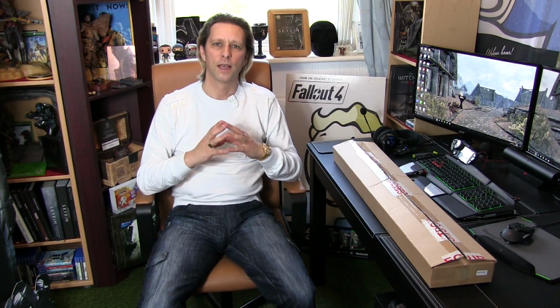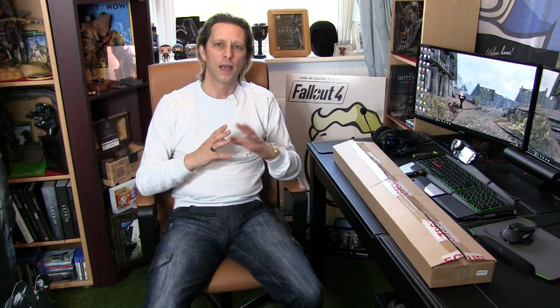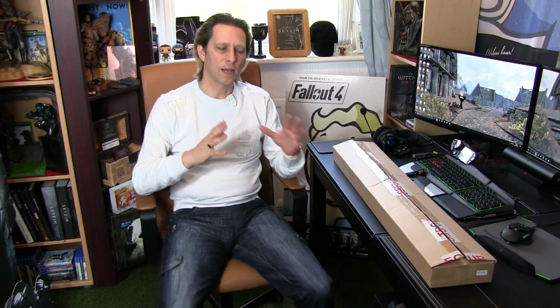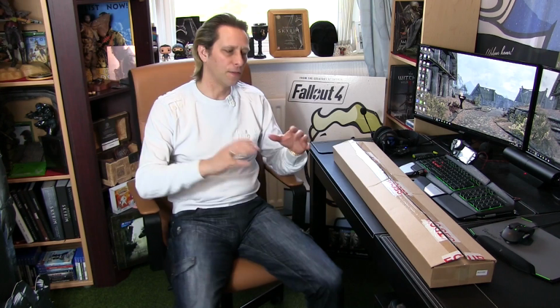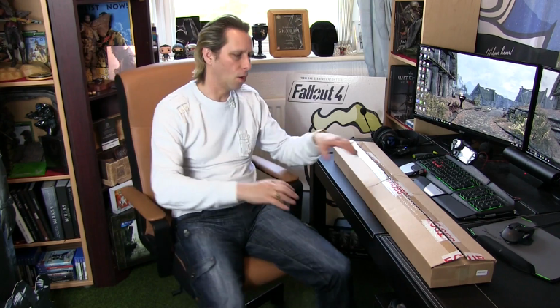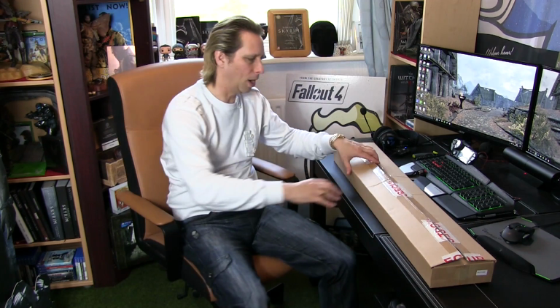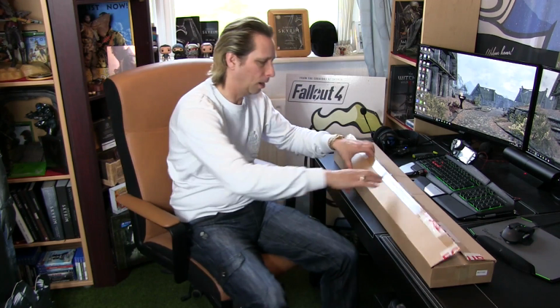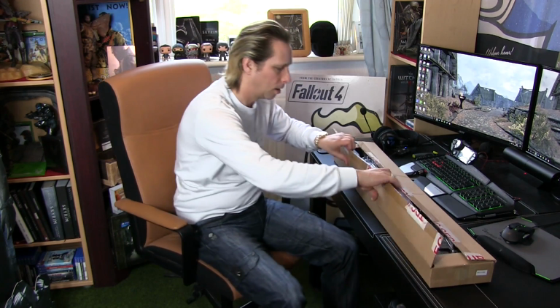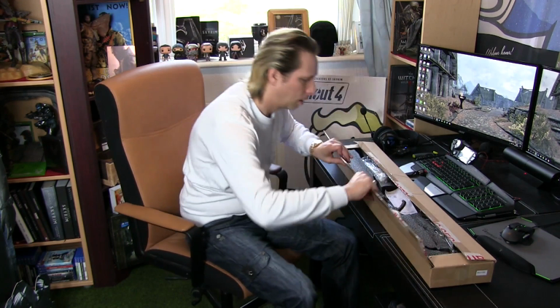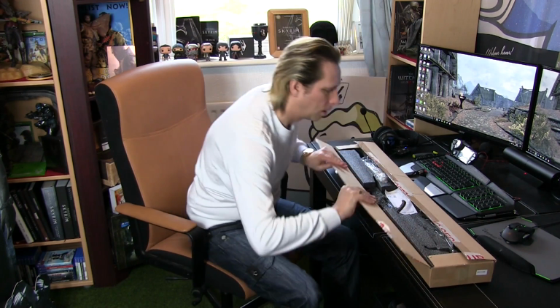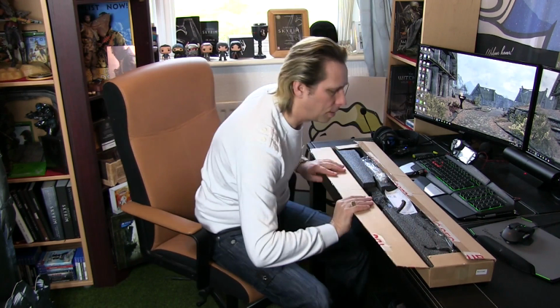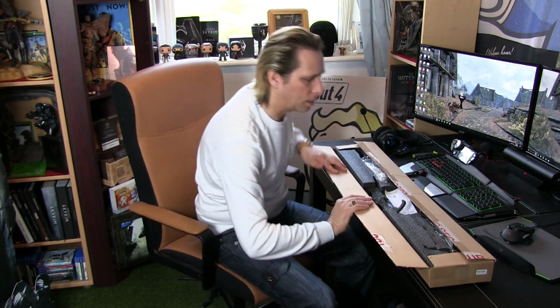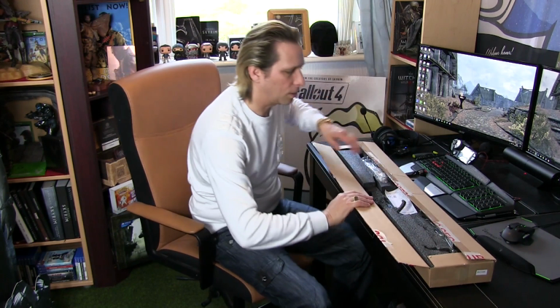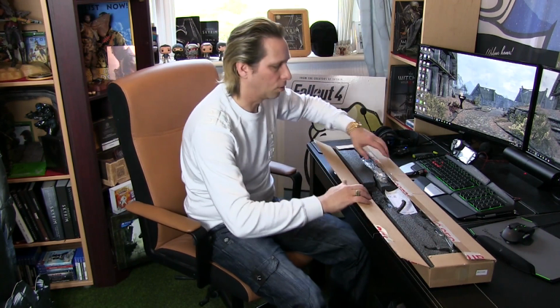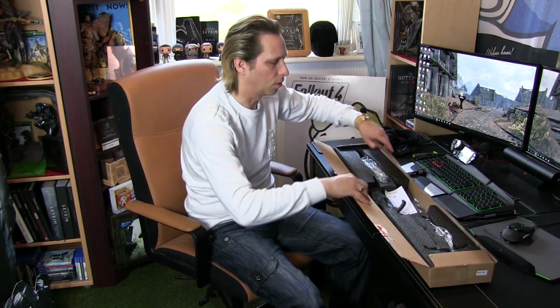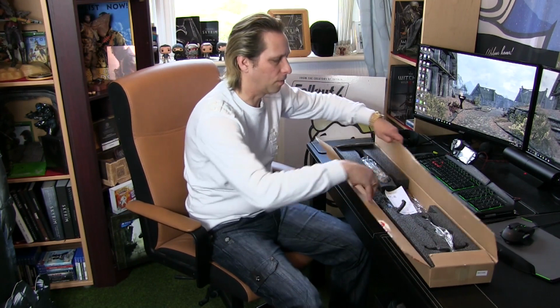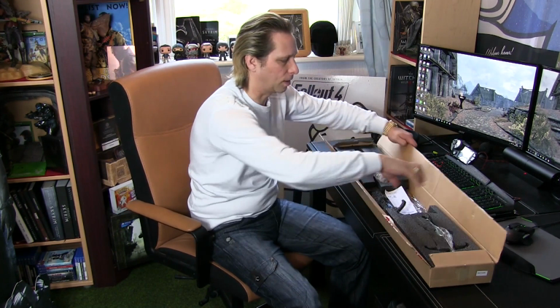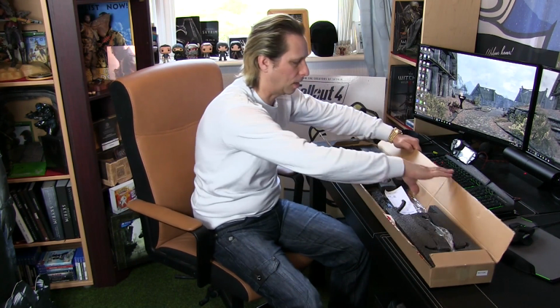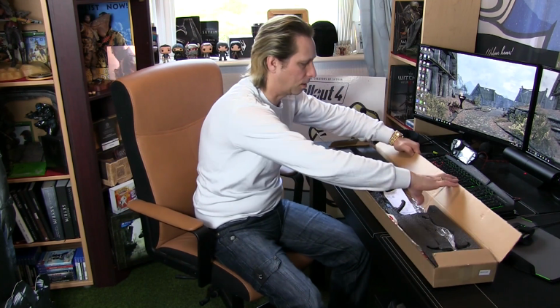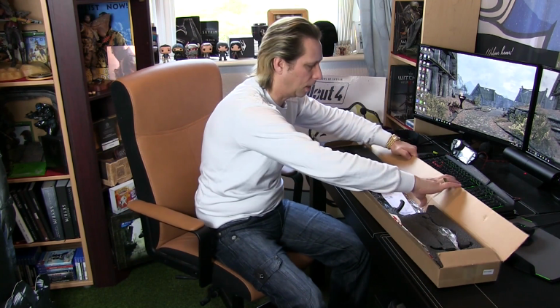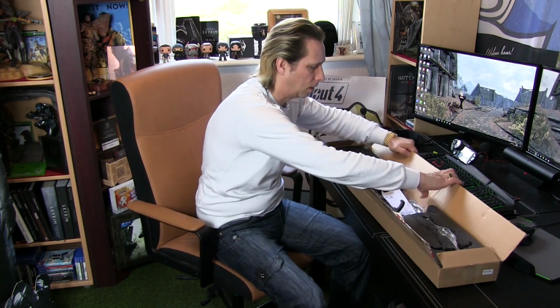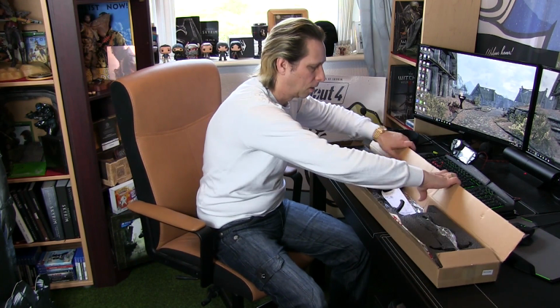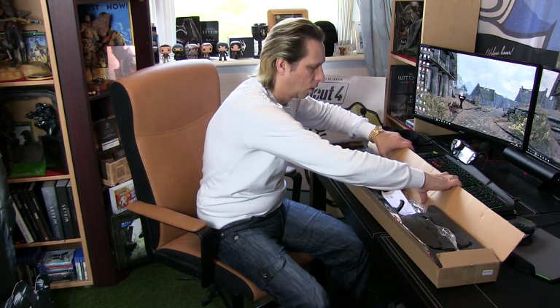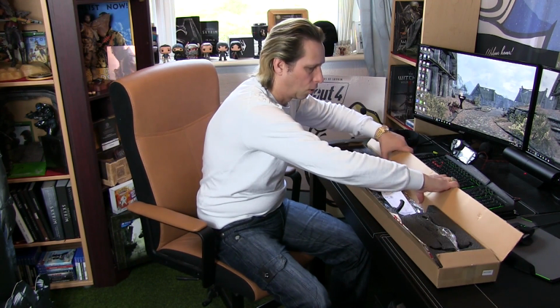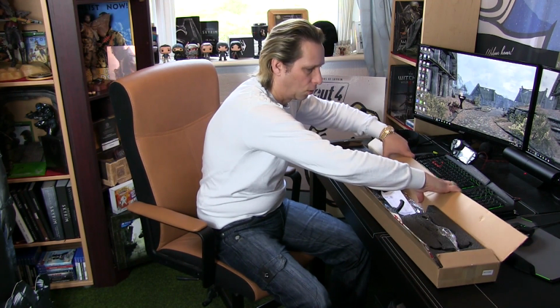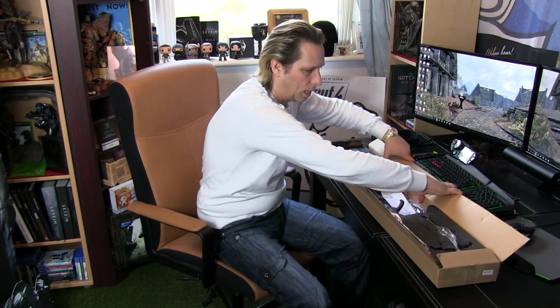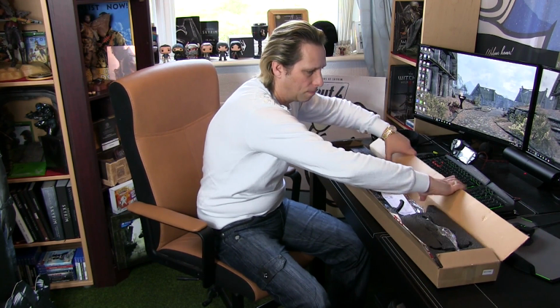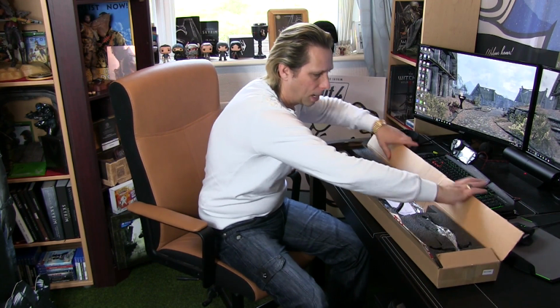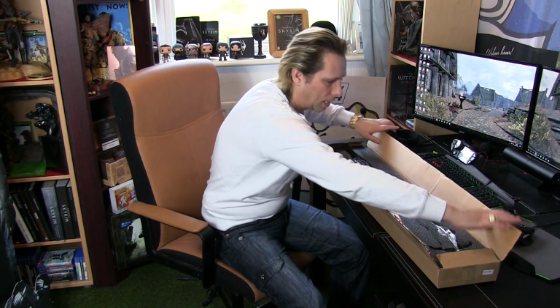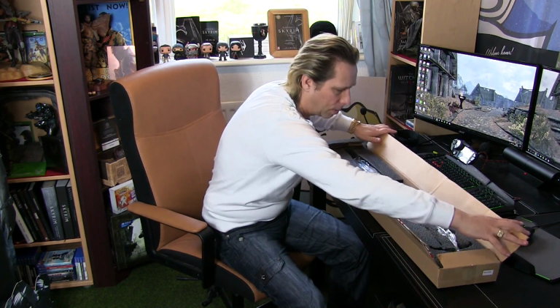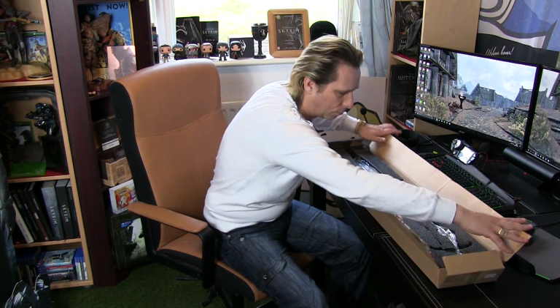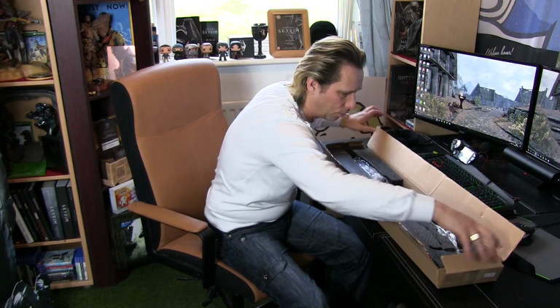And I thought this is going to look fantastic hung in my gaming room.